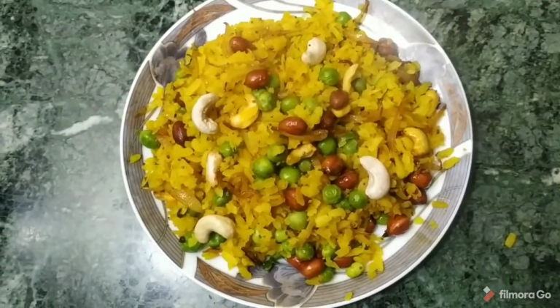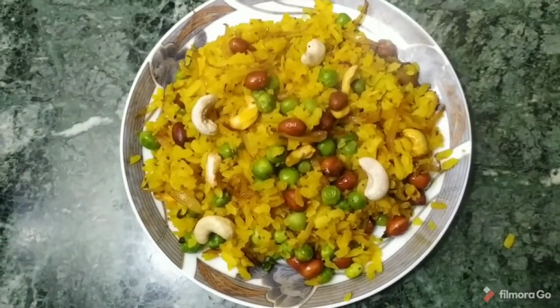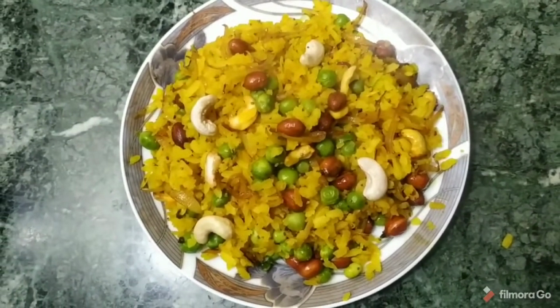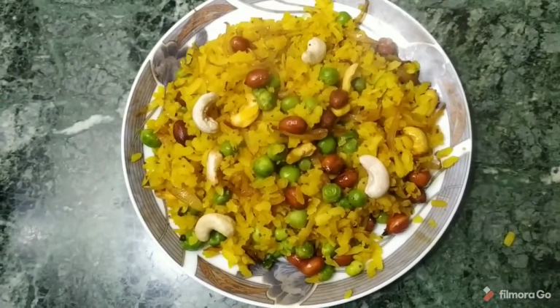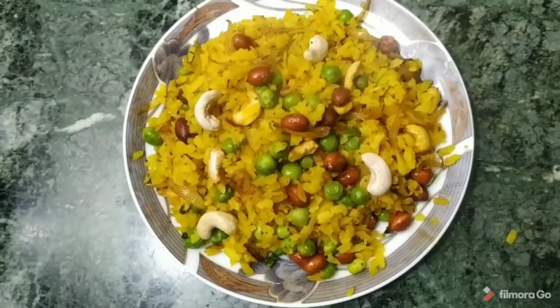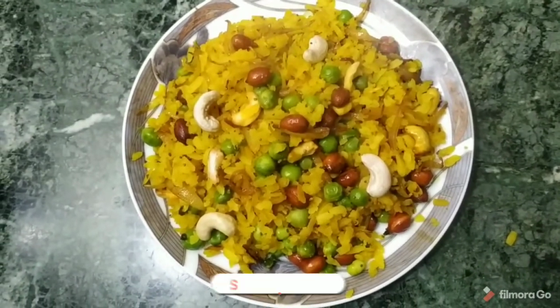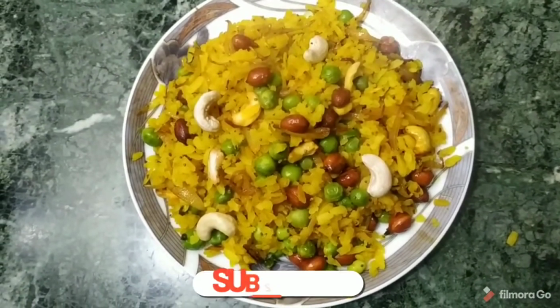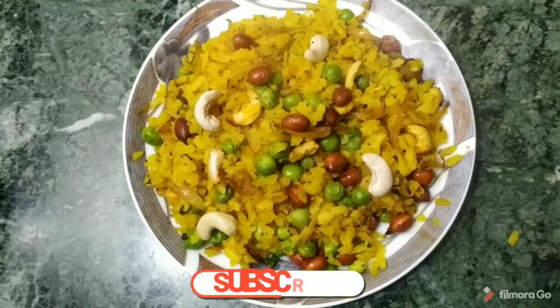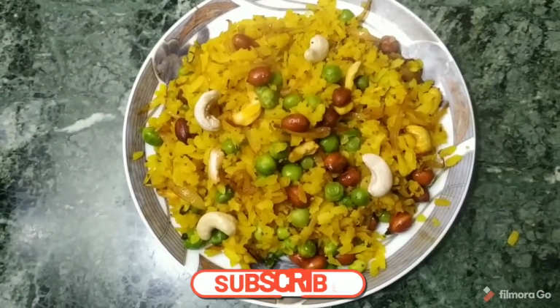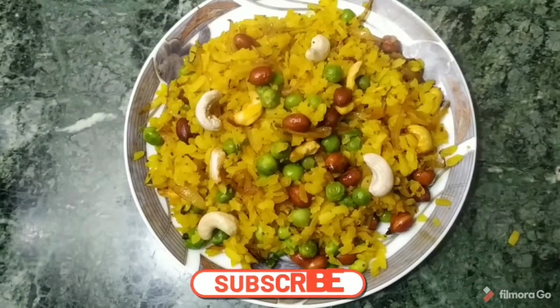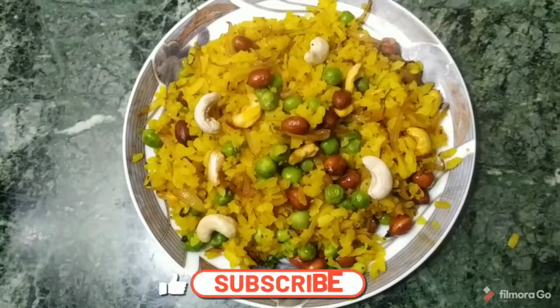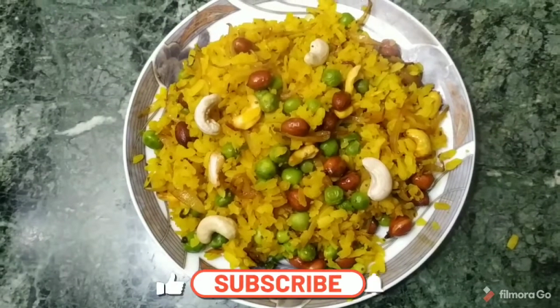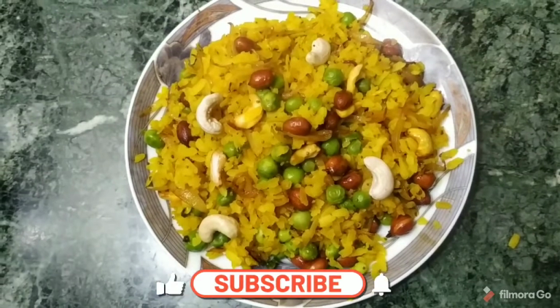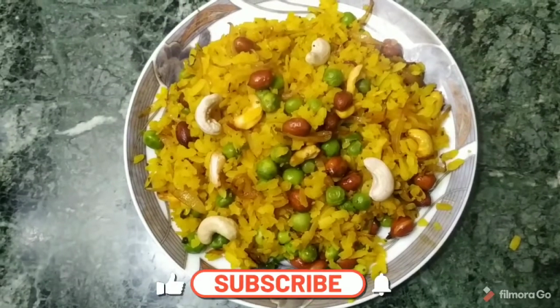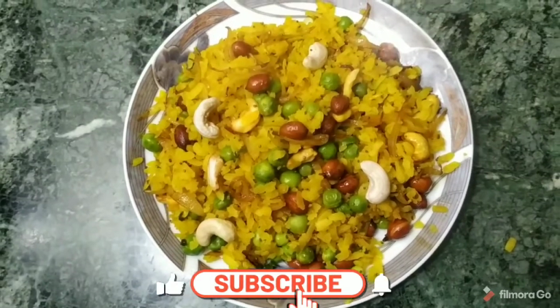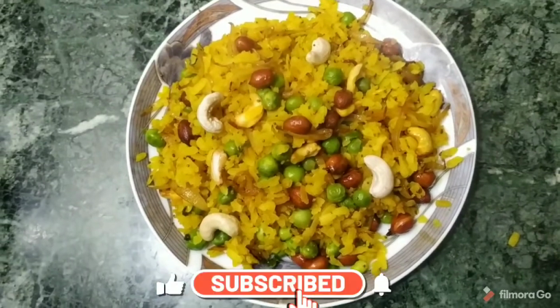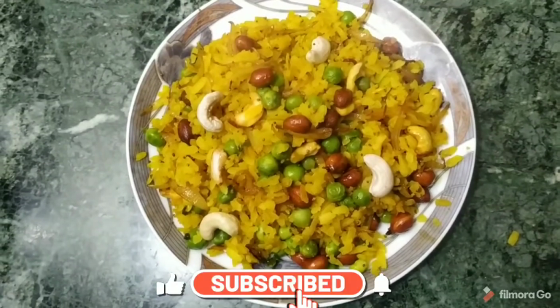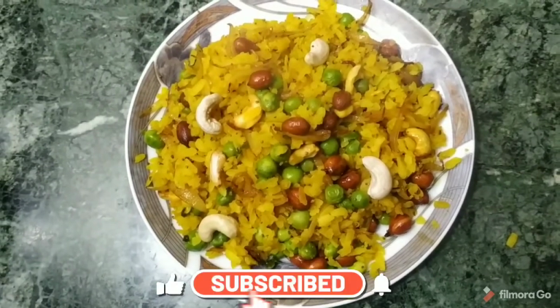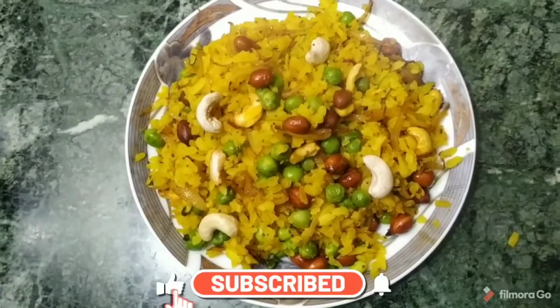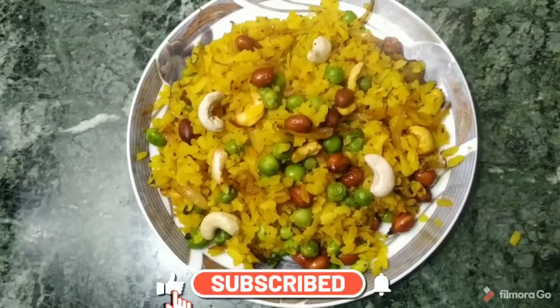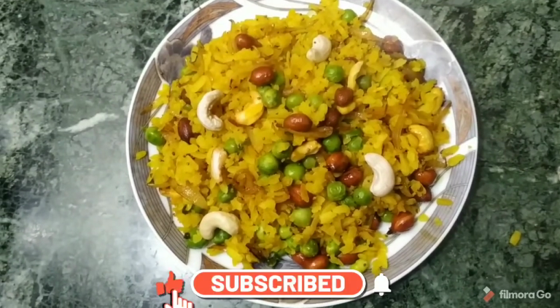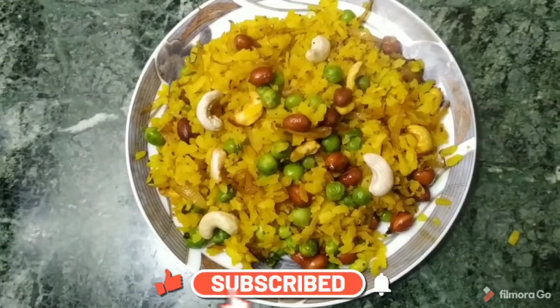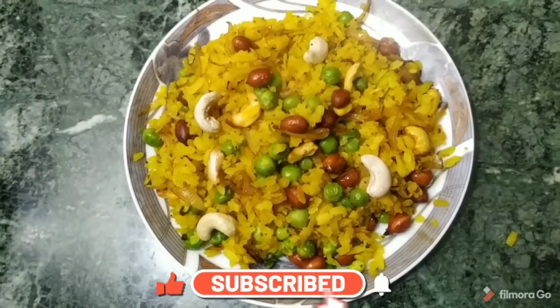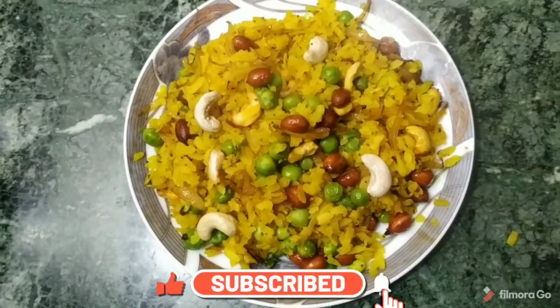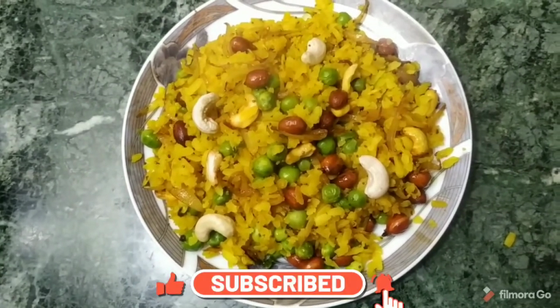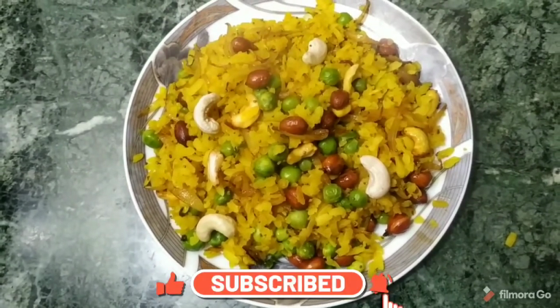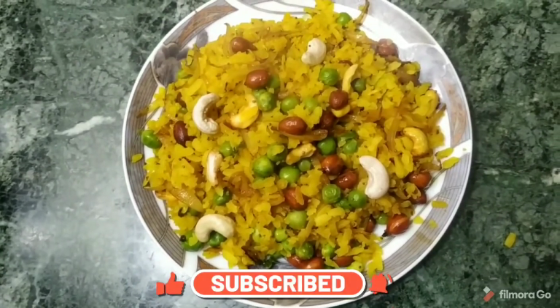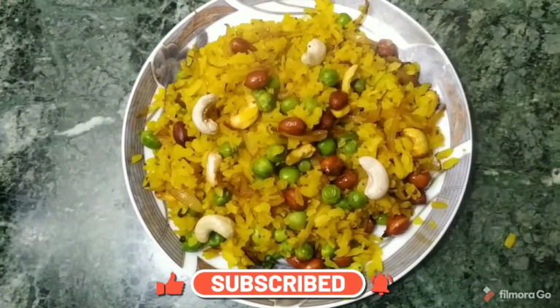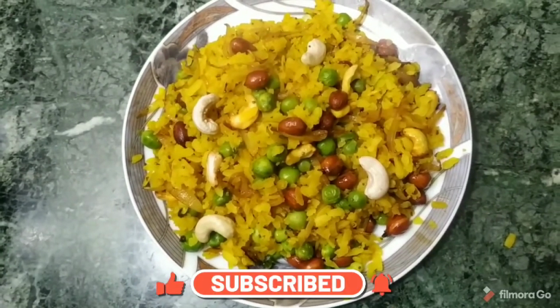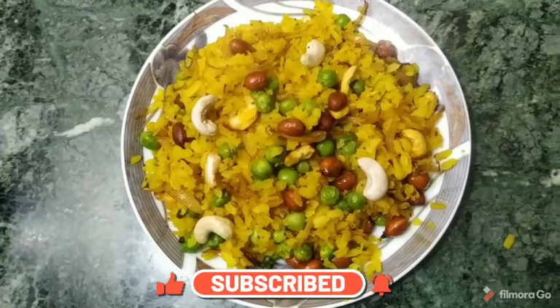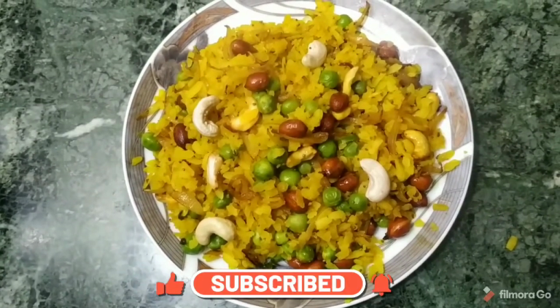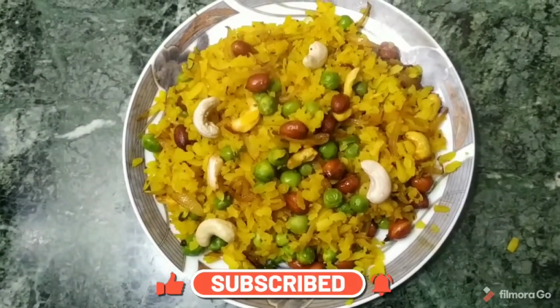If you like my video, please like and share my channel. Thank you.